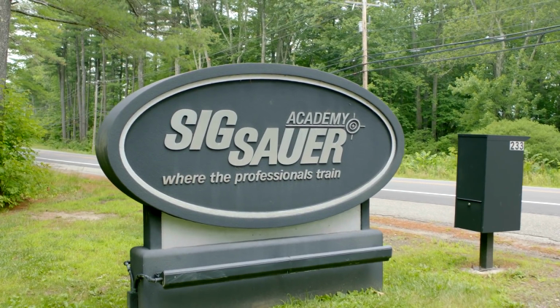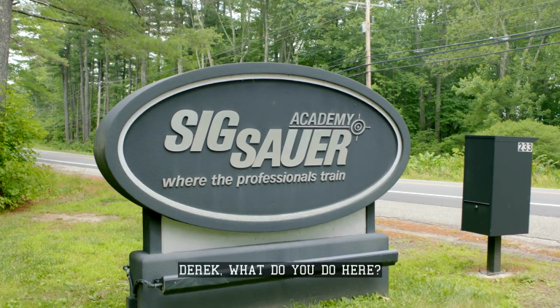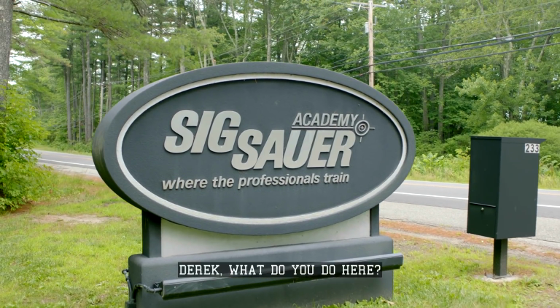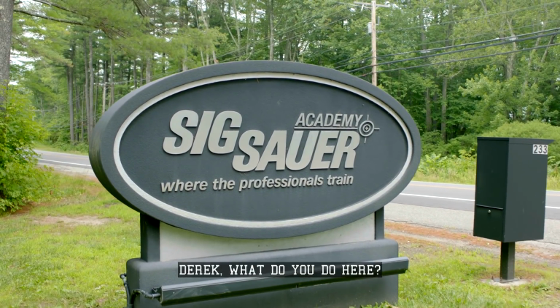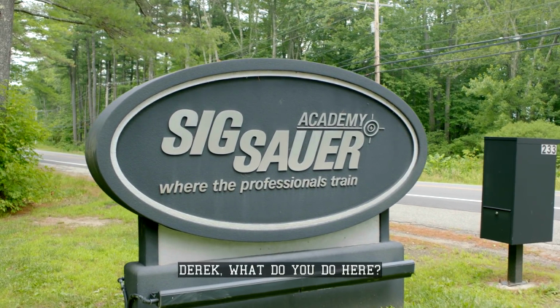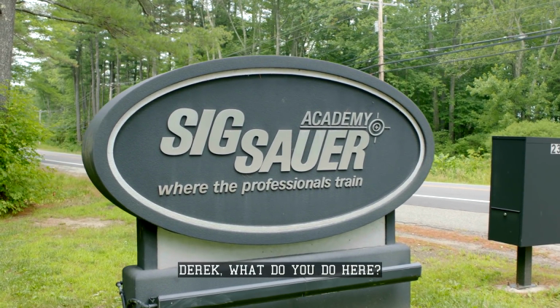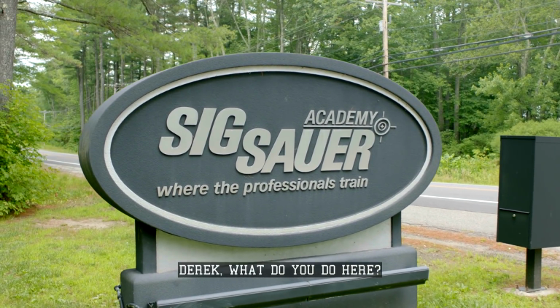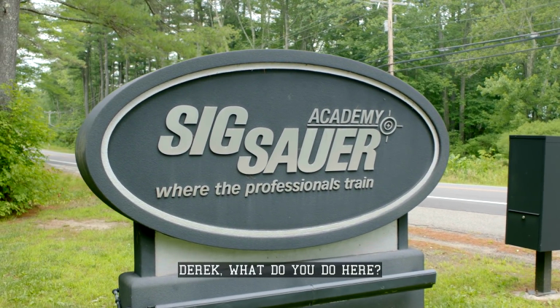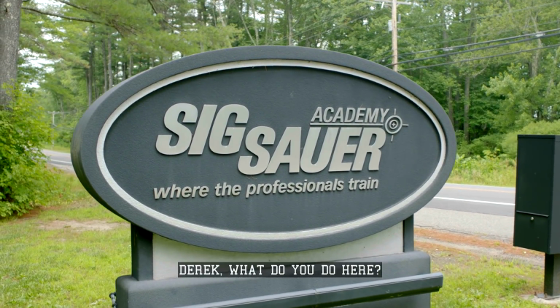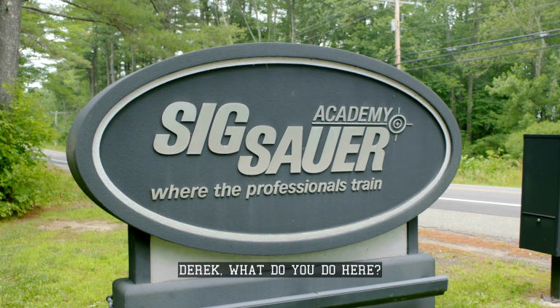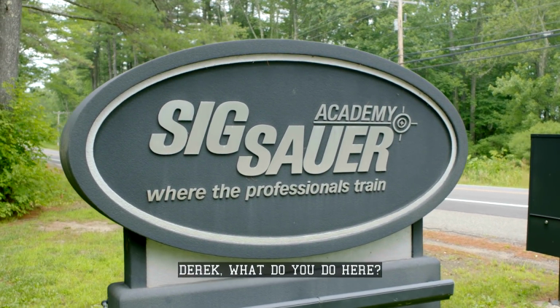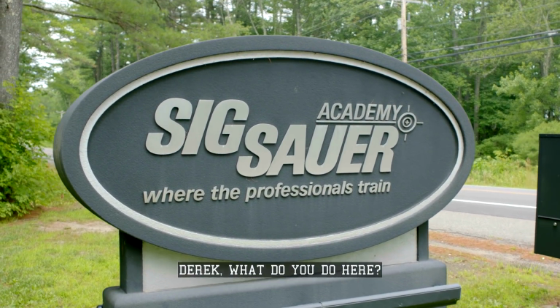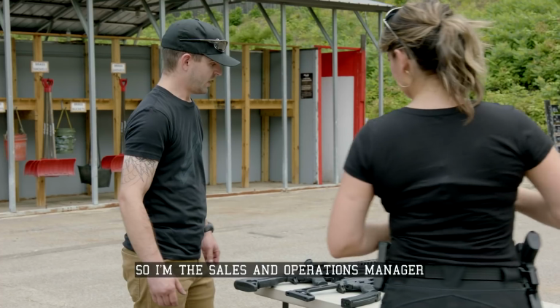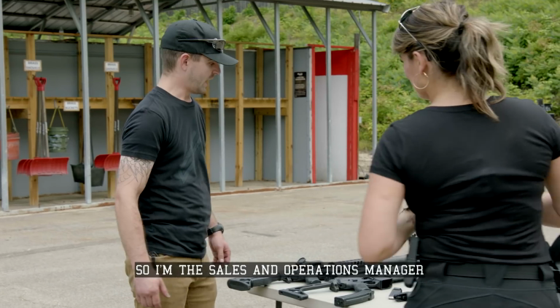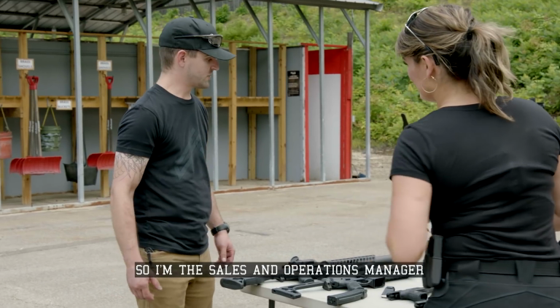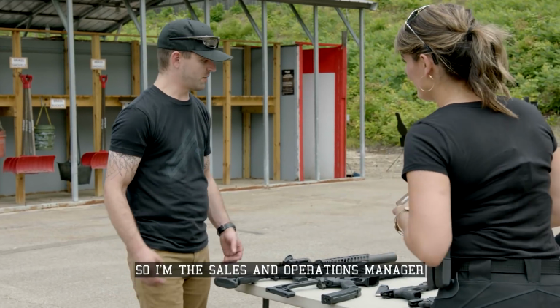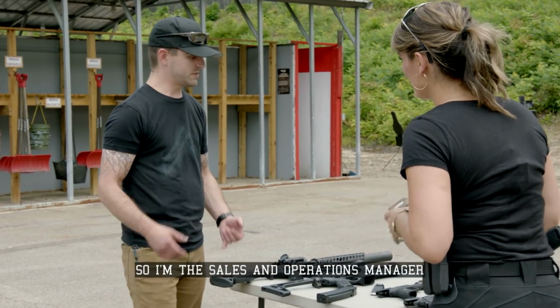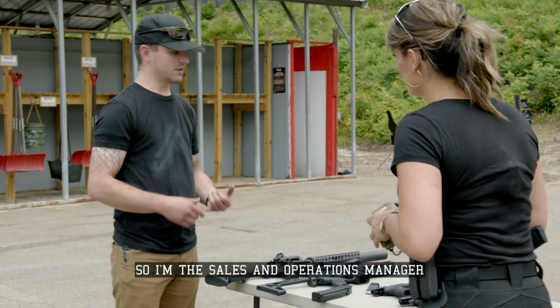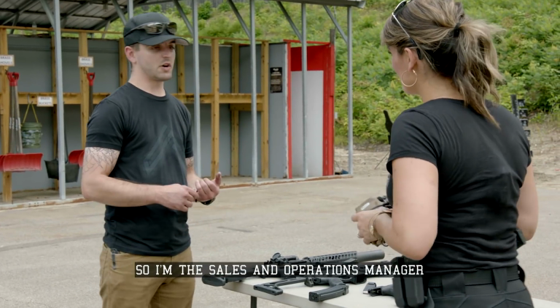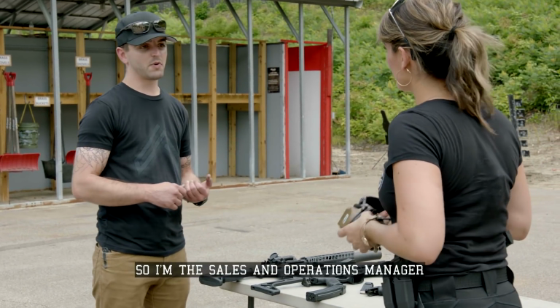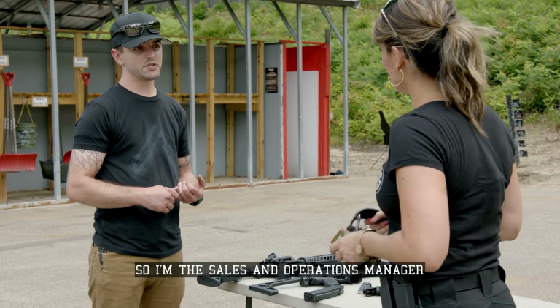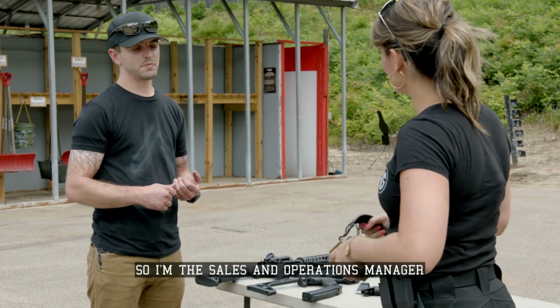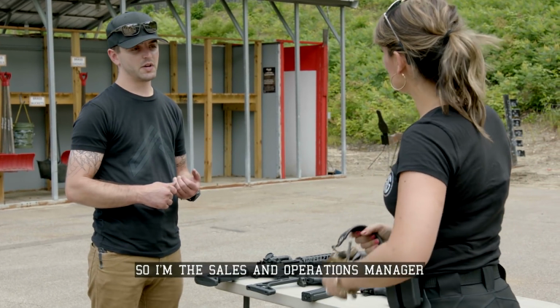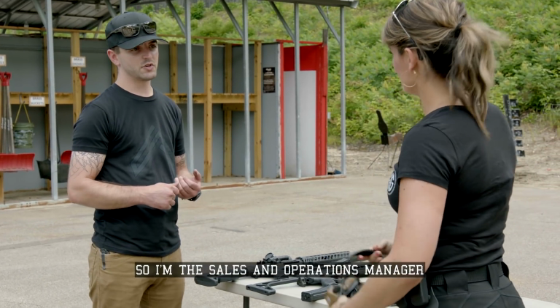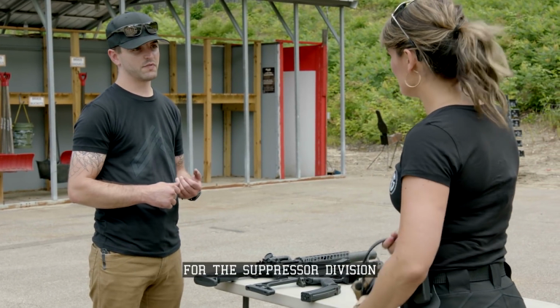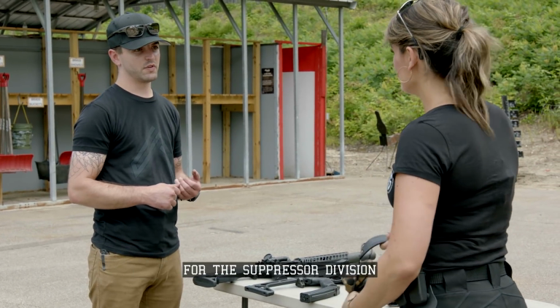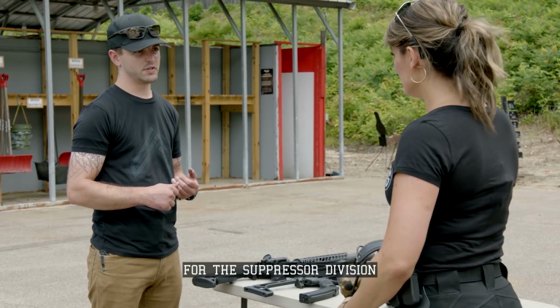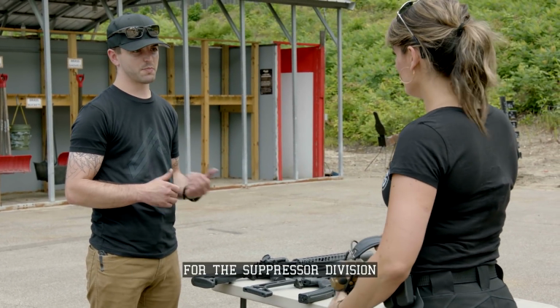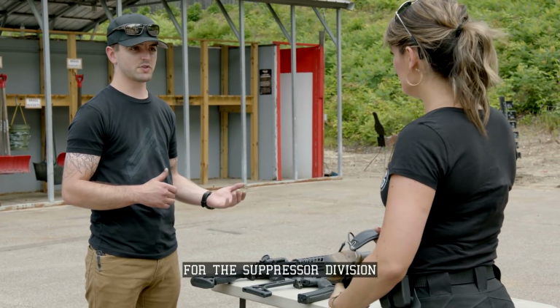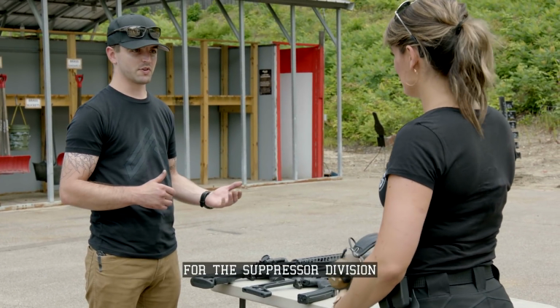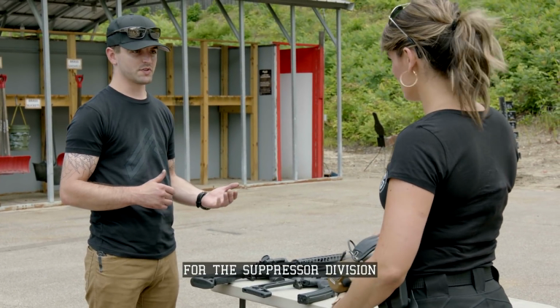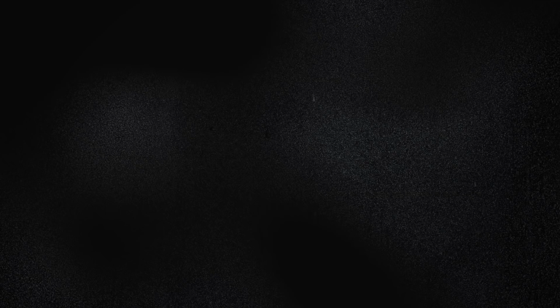So, Jared, what do you do here? I'm the sales and operations manager for the suppressor division.